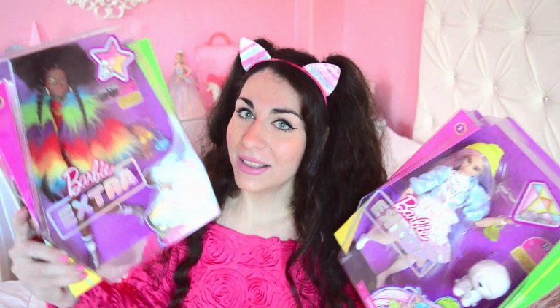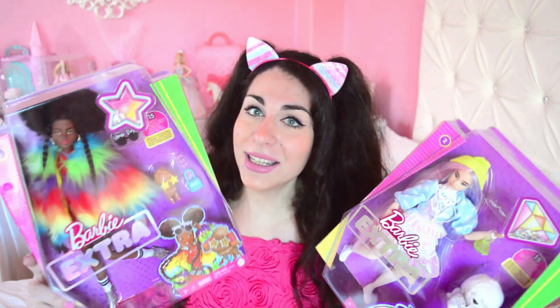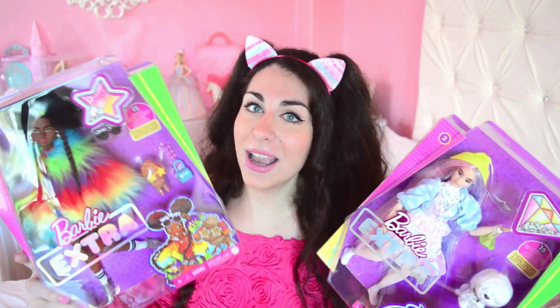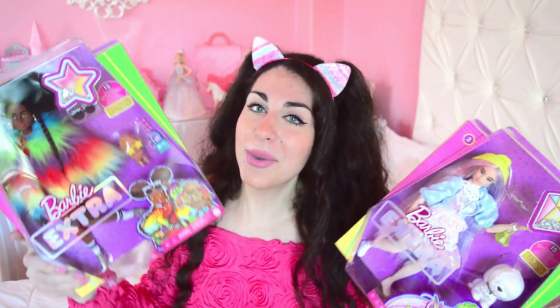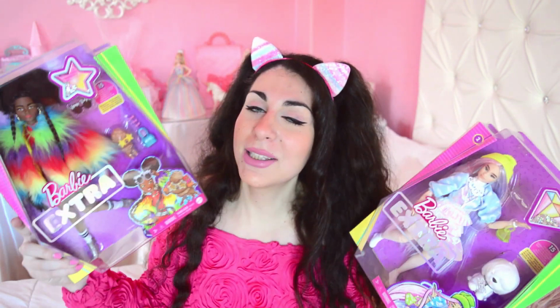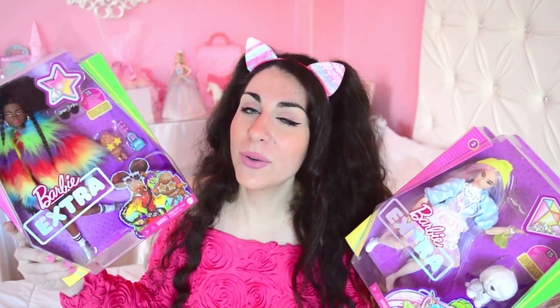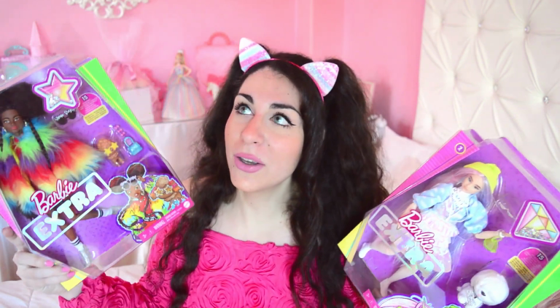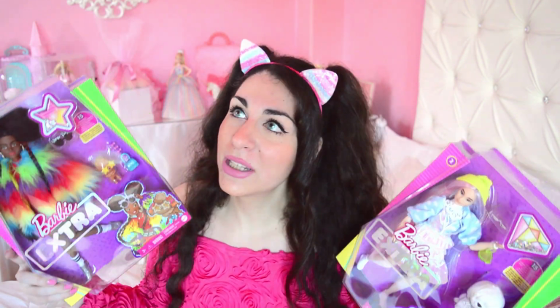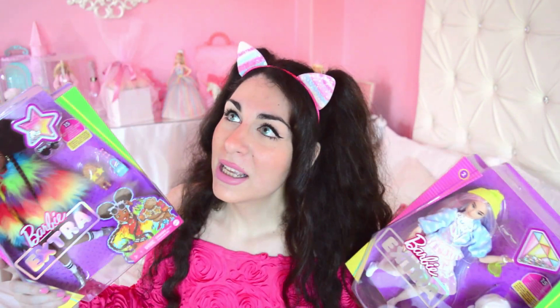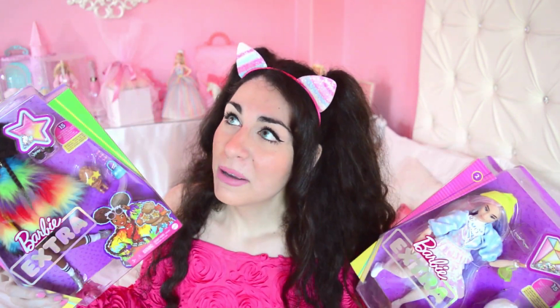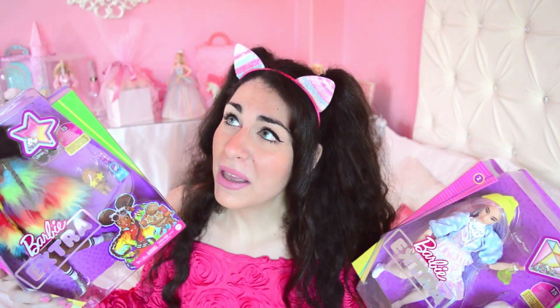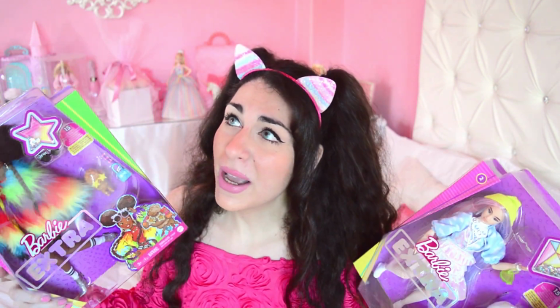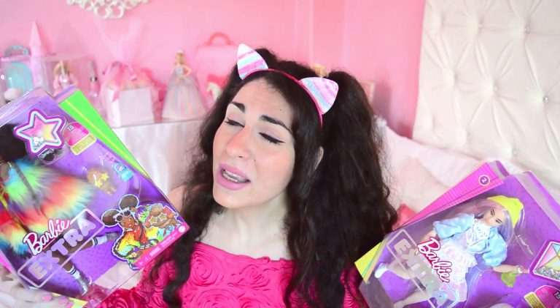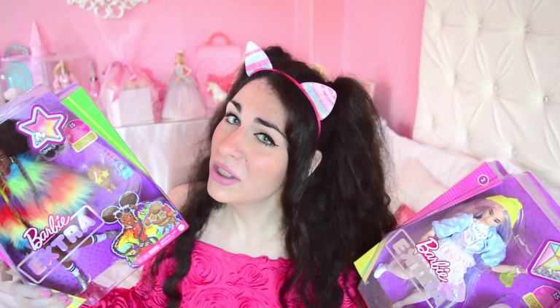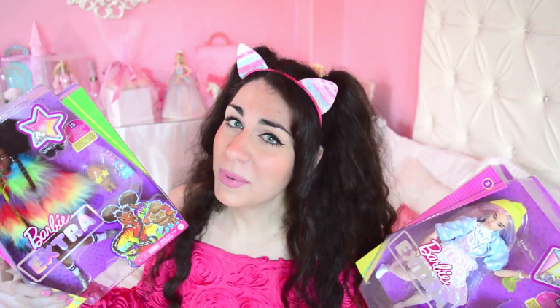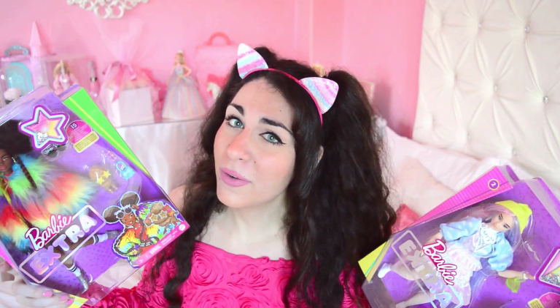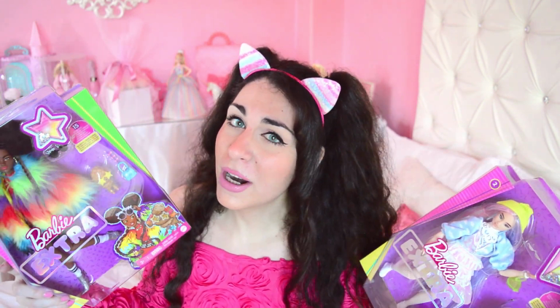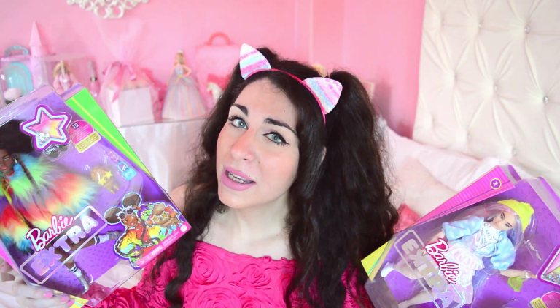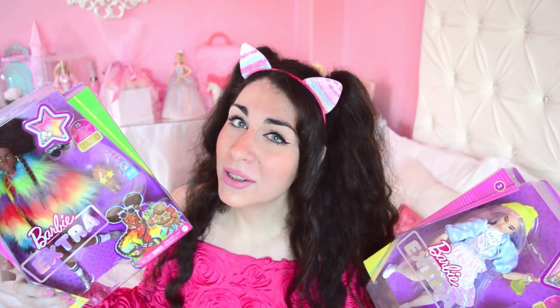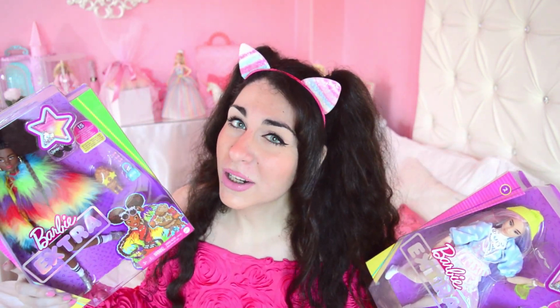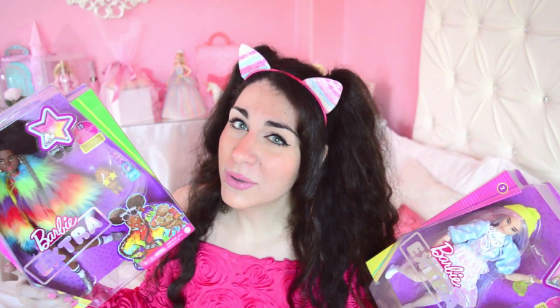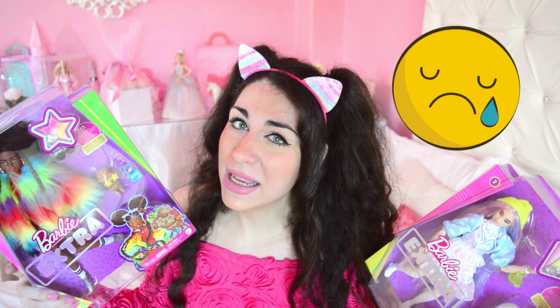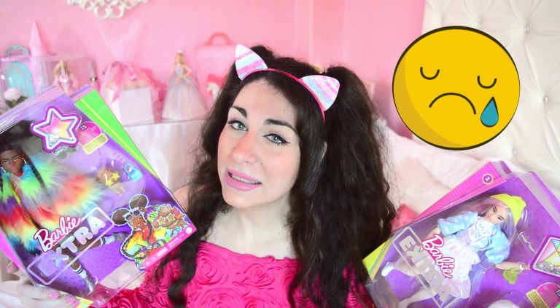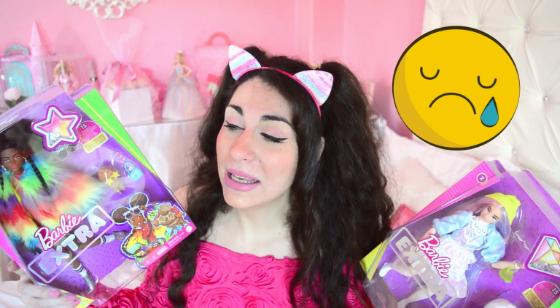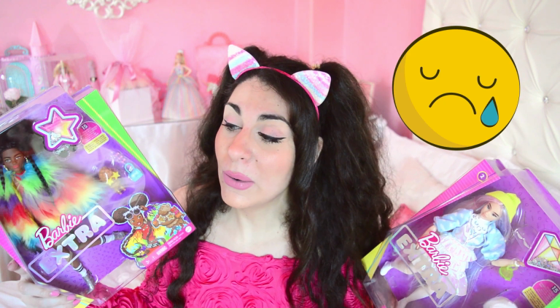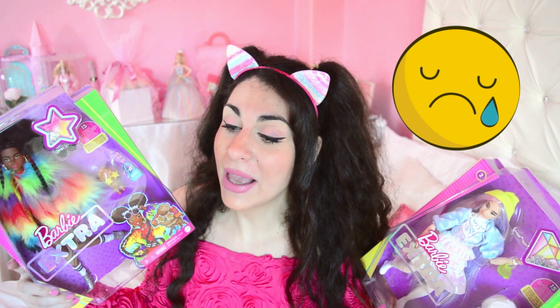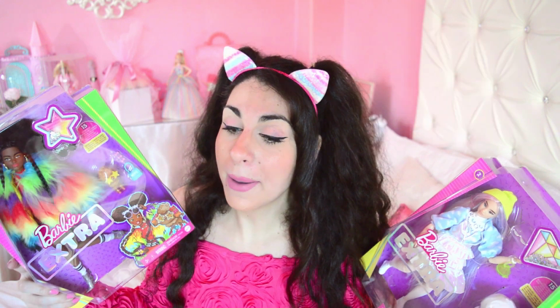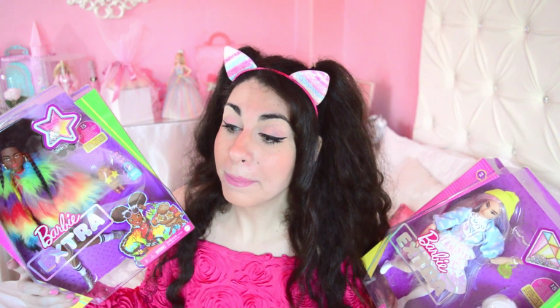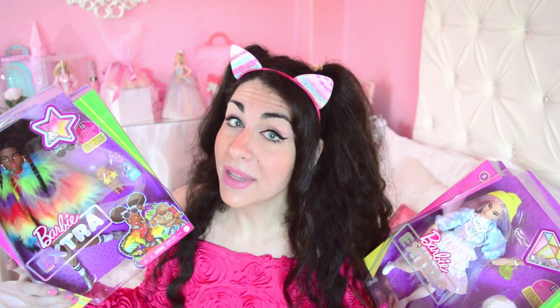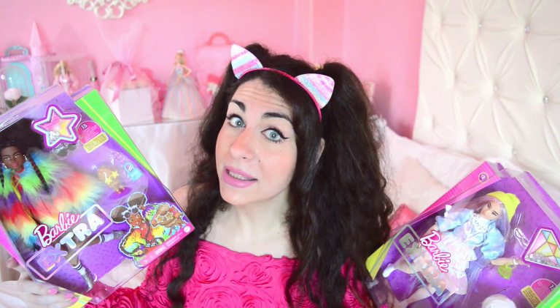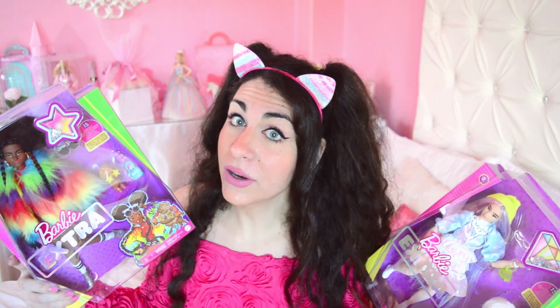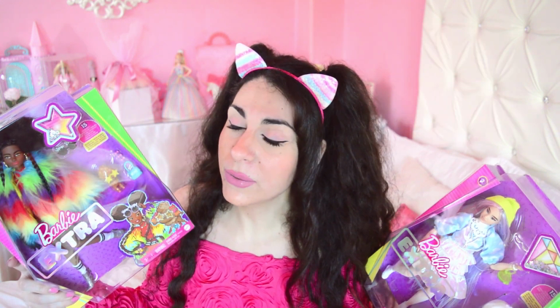Look at them, so cute! By the way, just before the store closed again — so yeah, that's not cute.